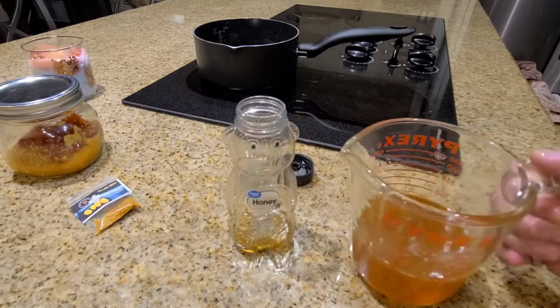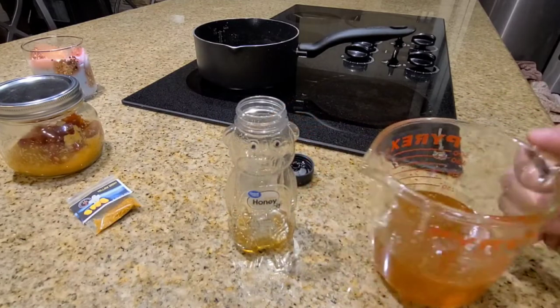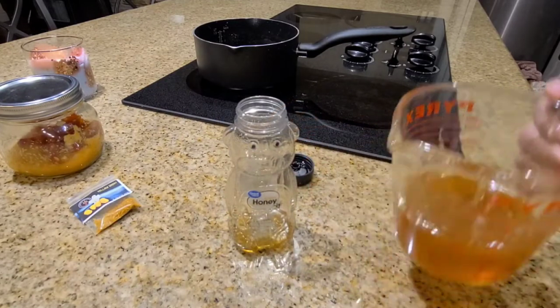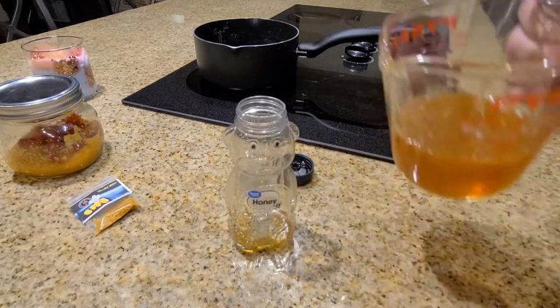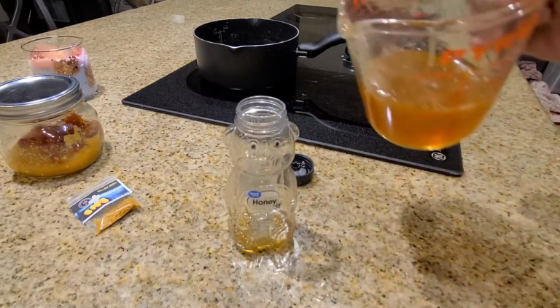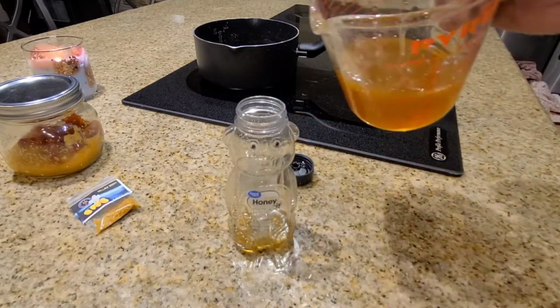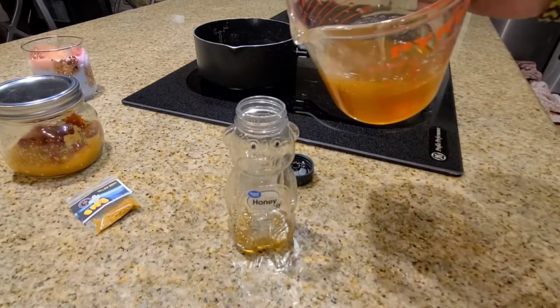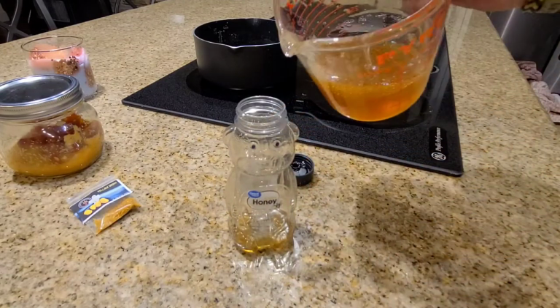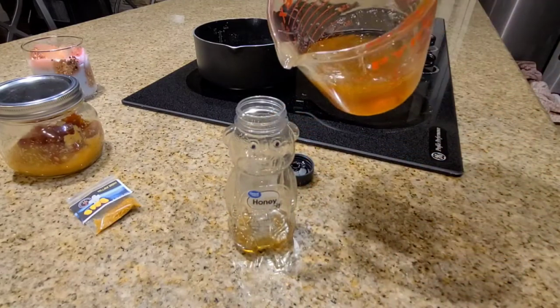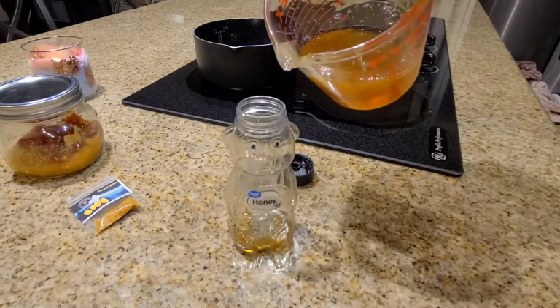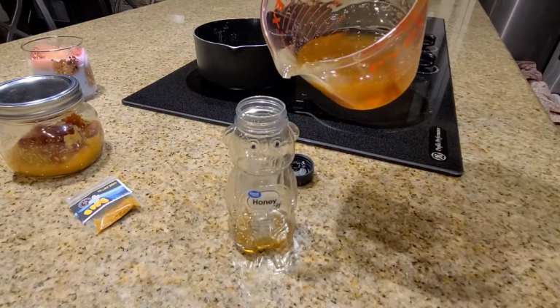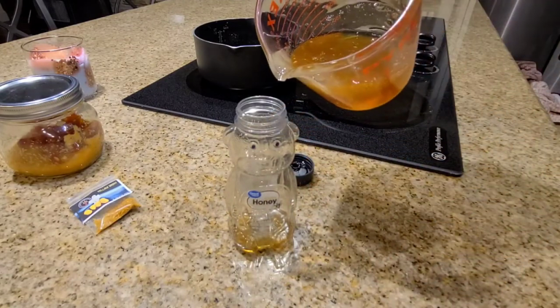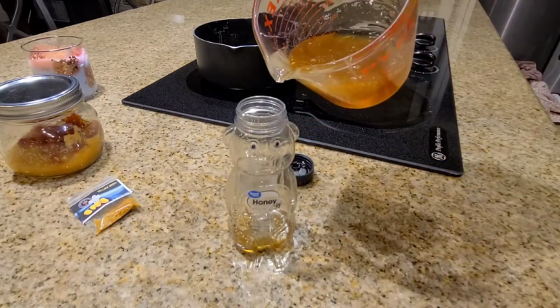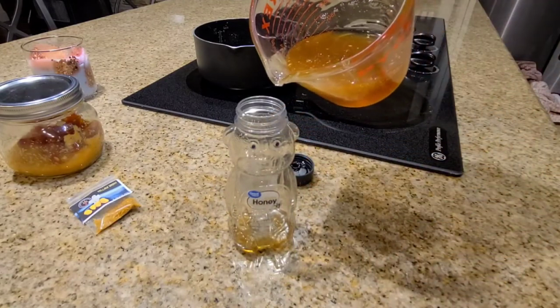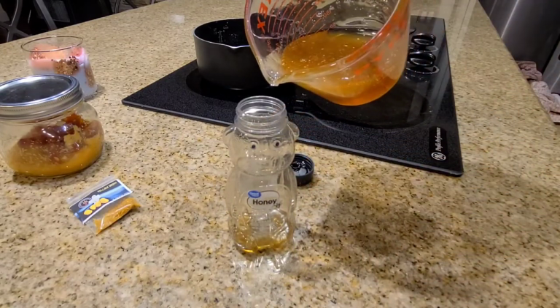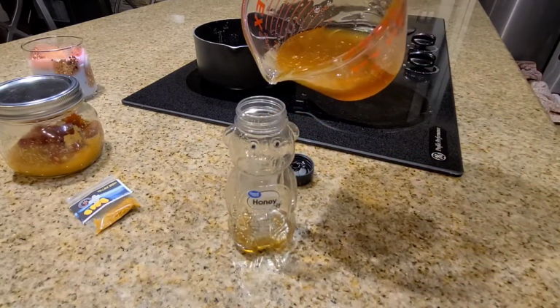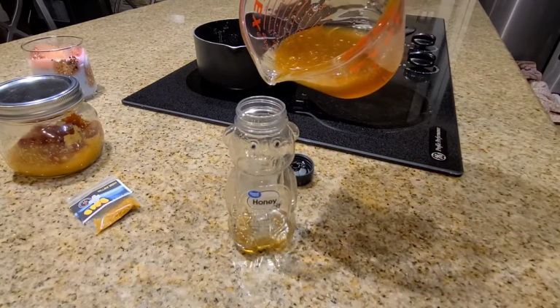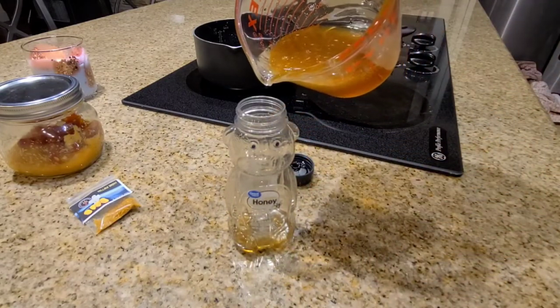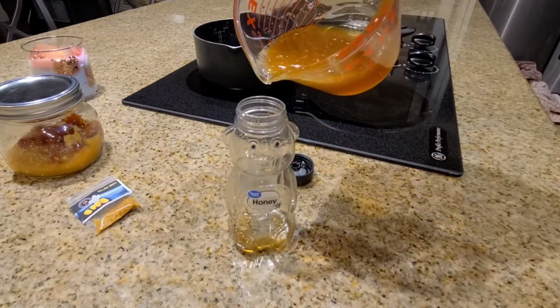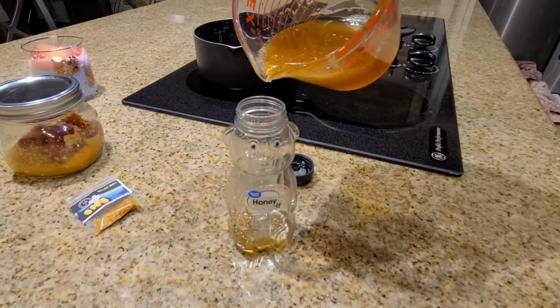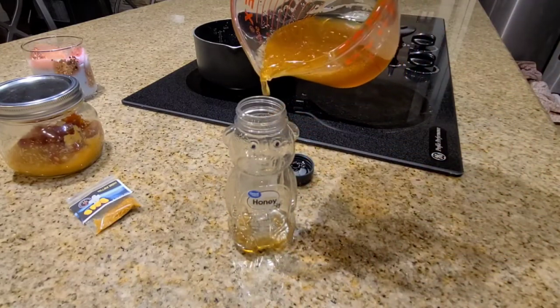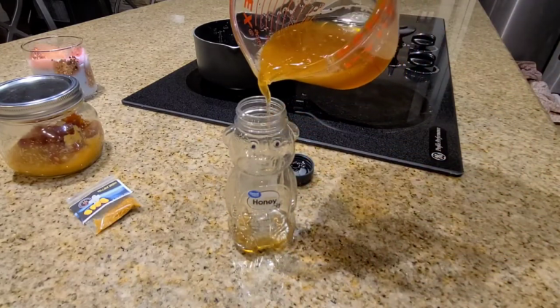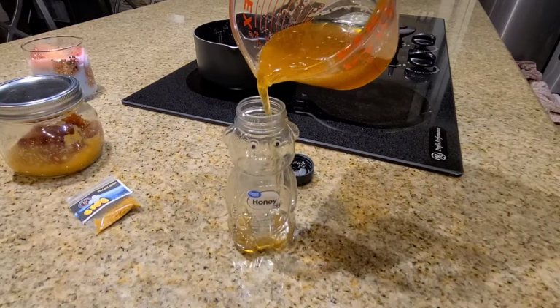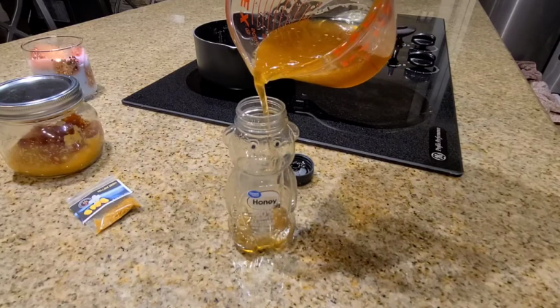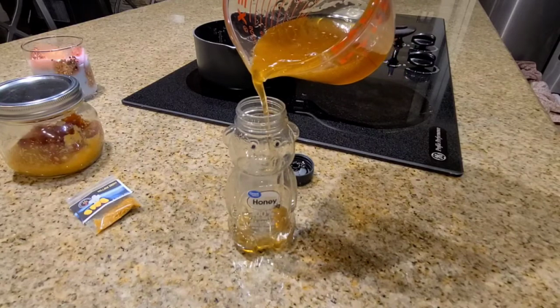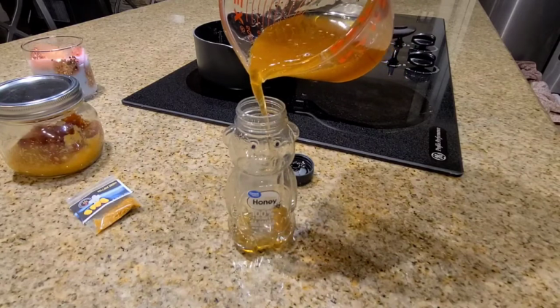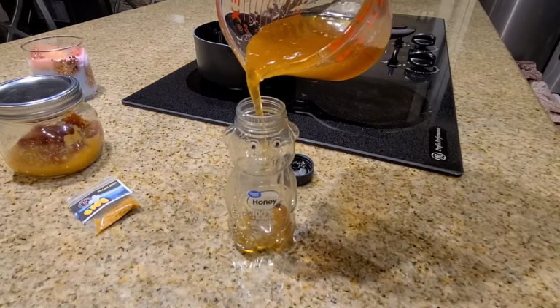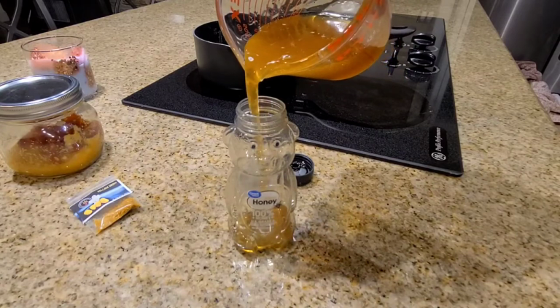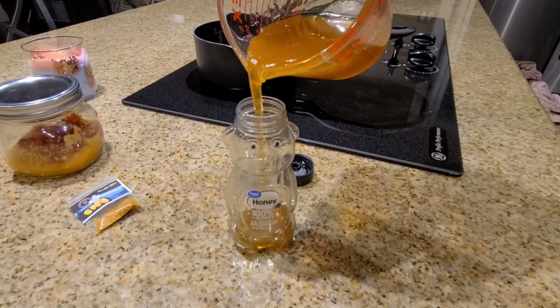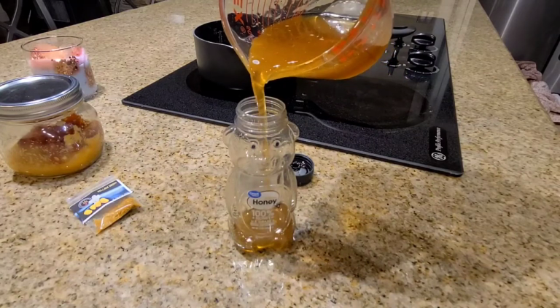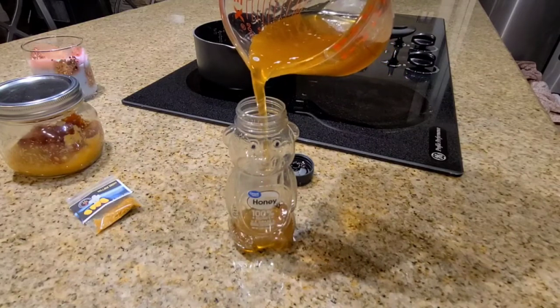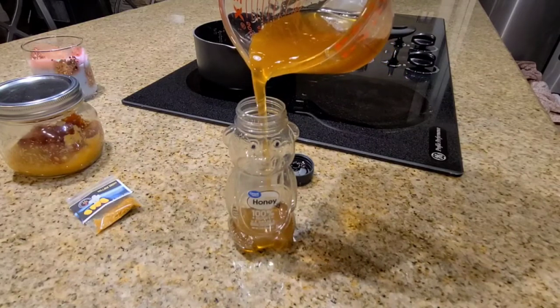Now I'm just going to add it back into the honey container it came in, and then we're all set.